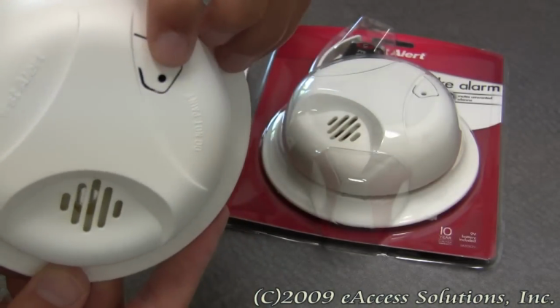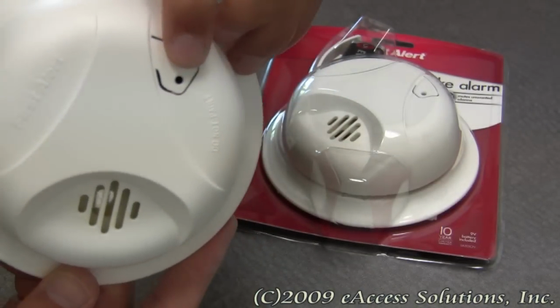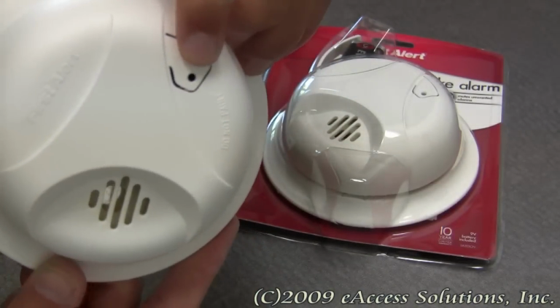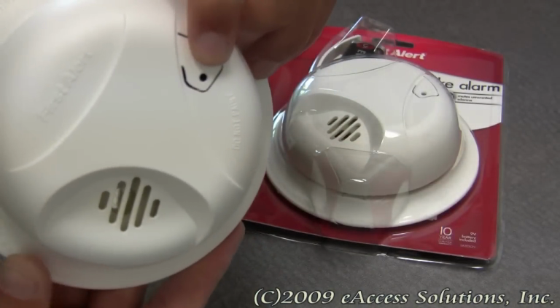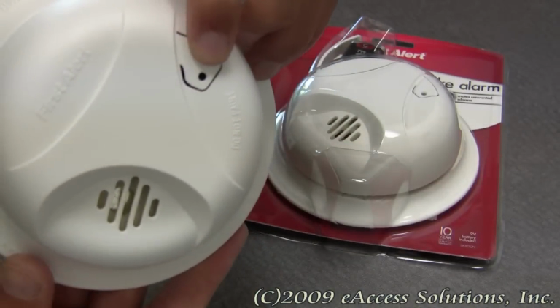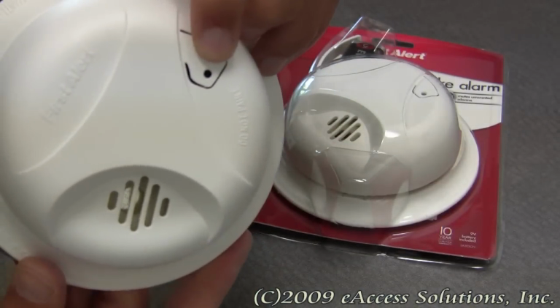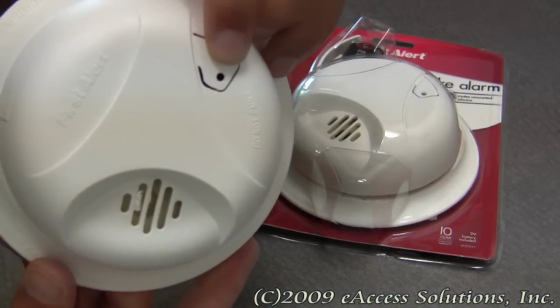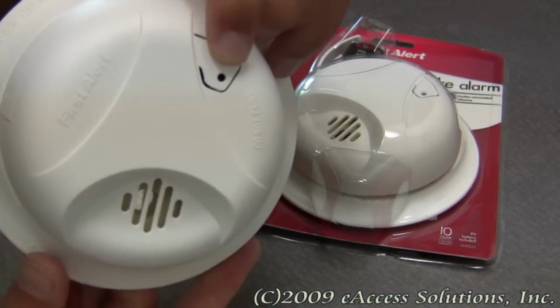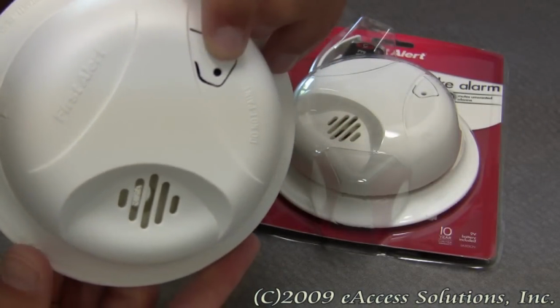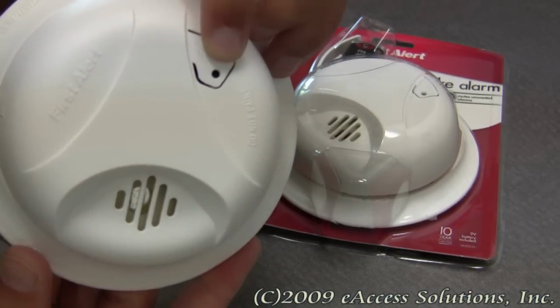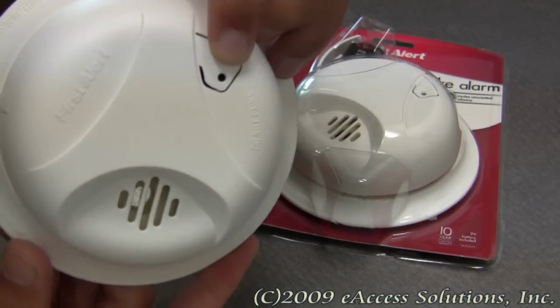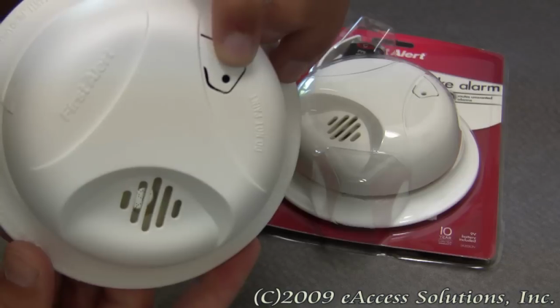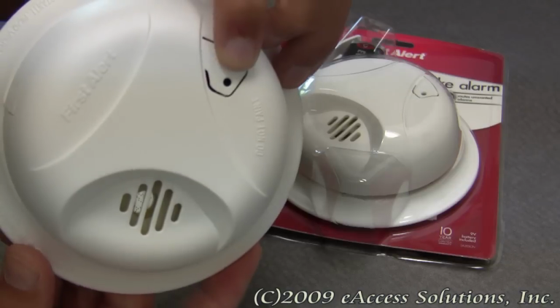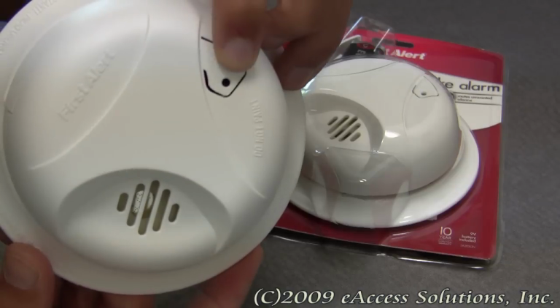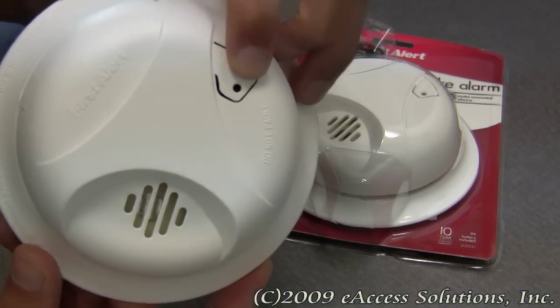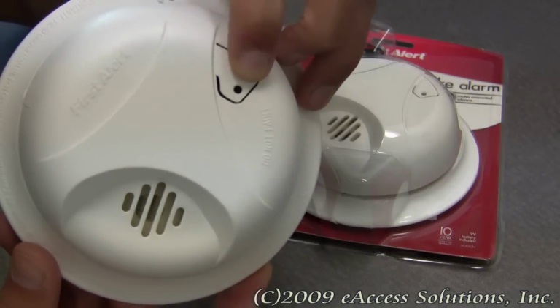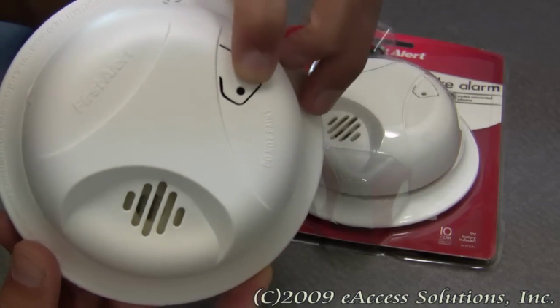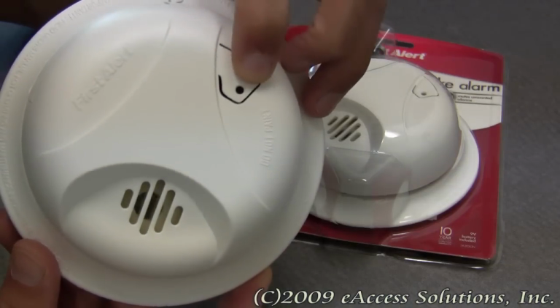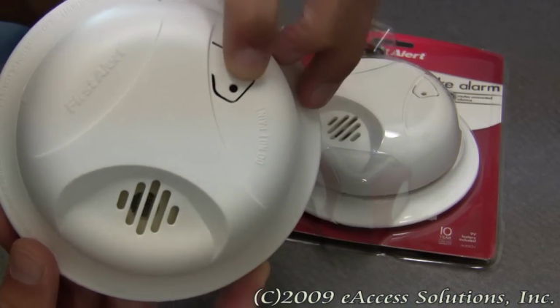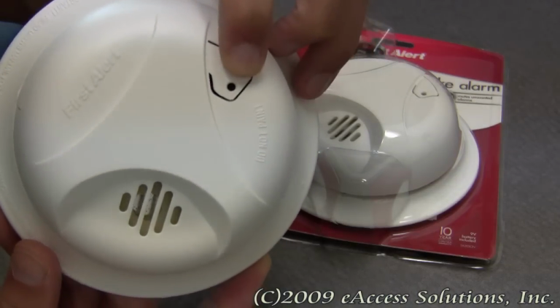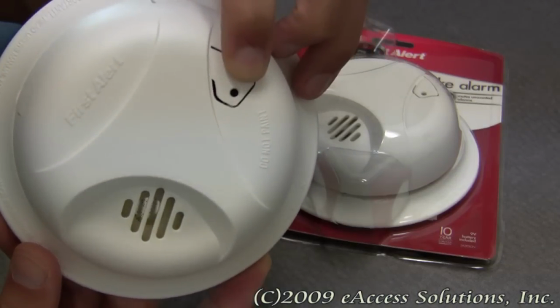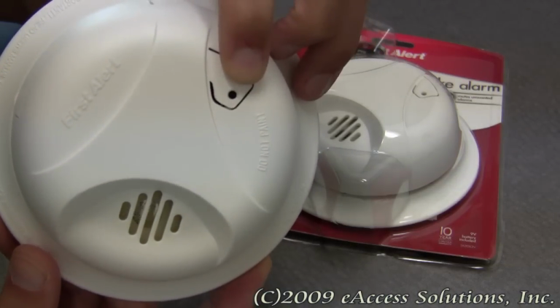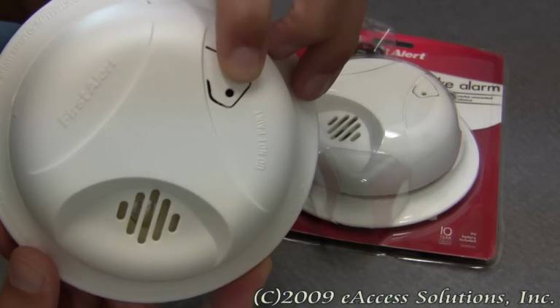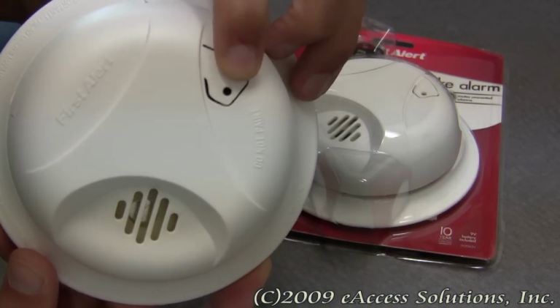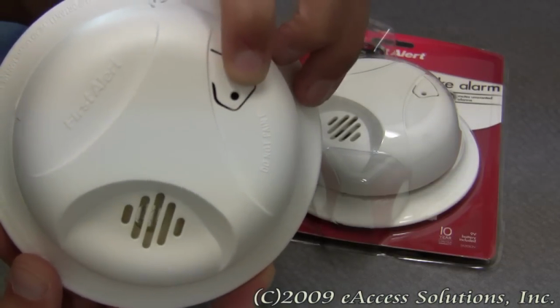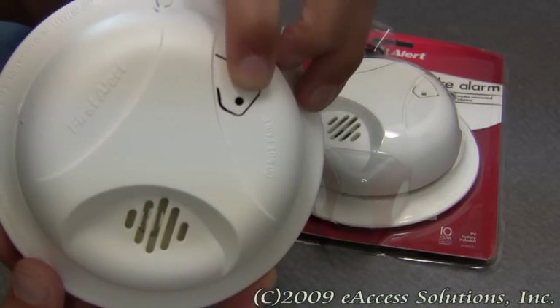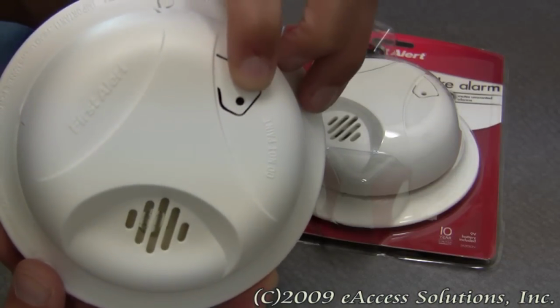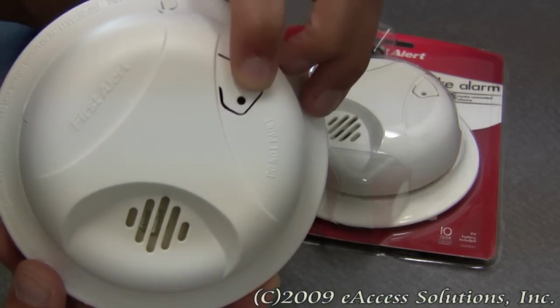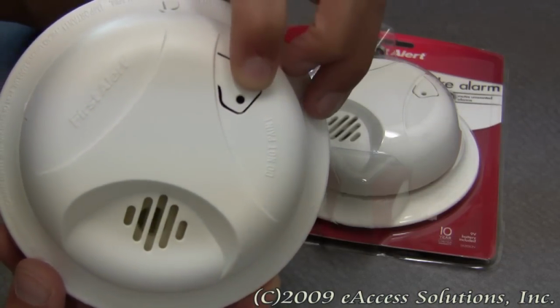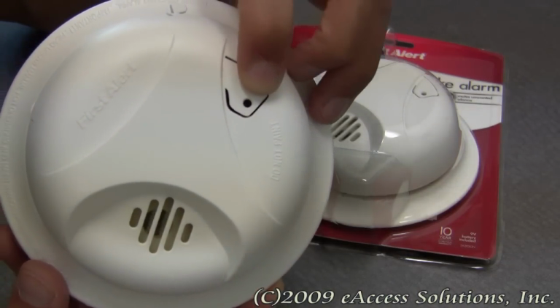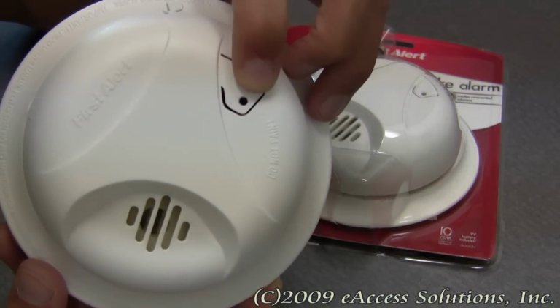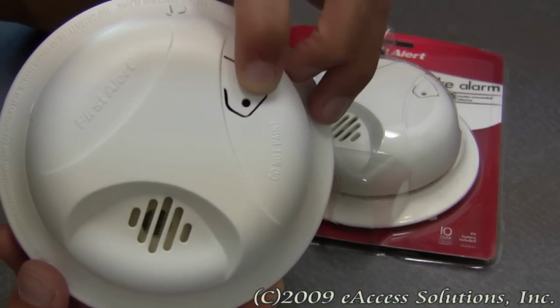This alarm has a mute button right here that will mute unwanted alarms. This button also functions as a test button for the smoke alarm.